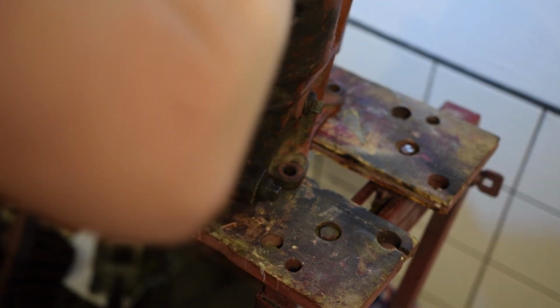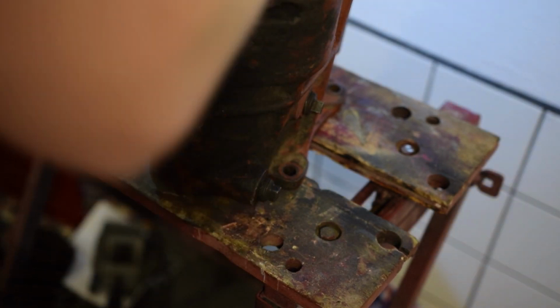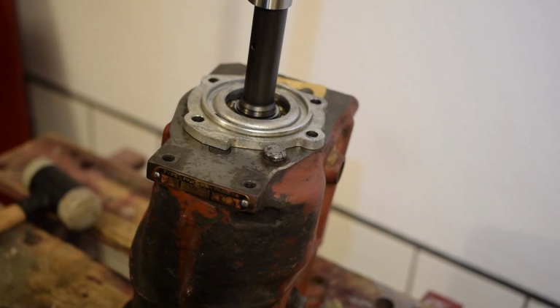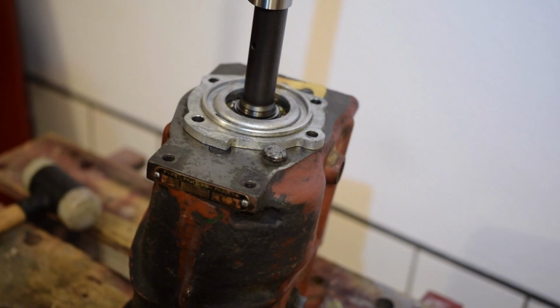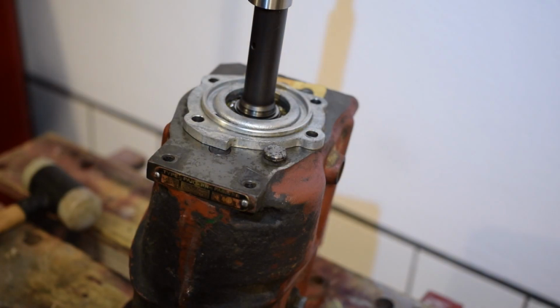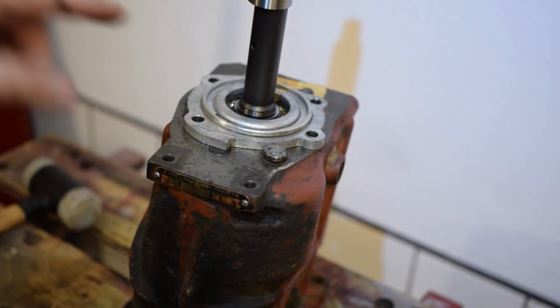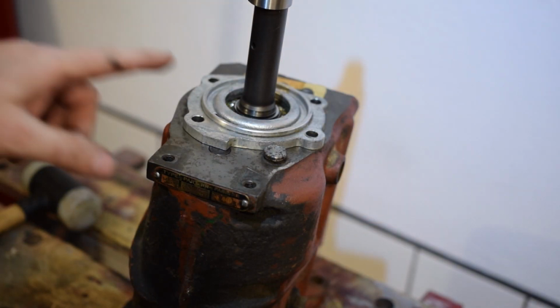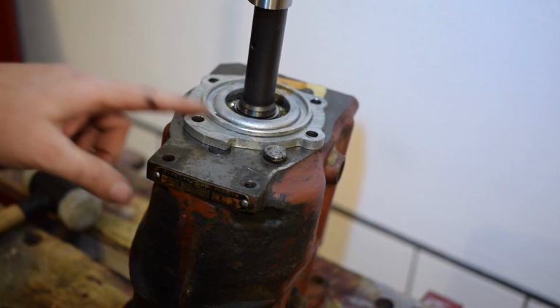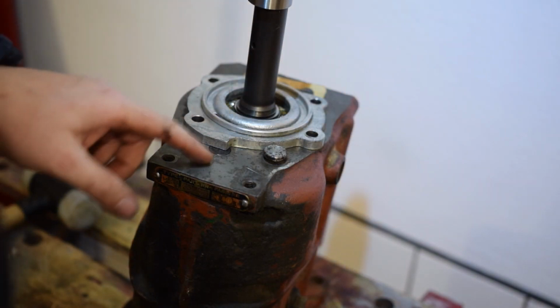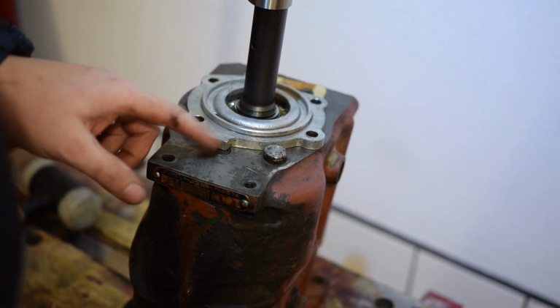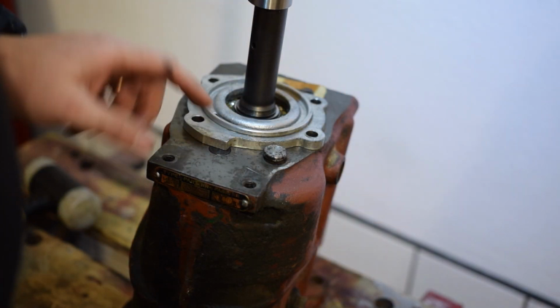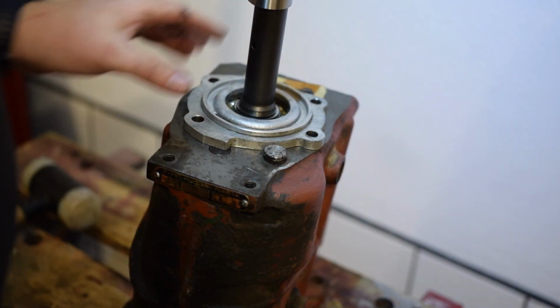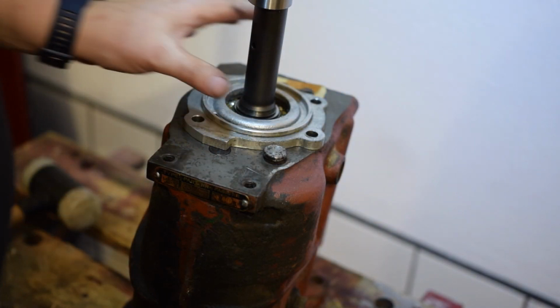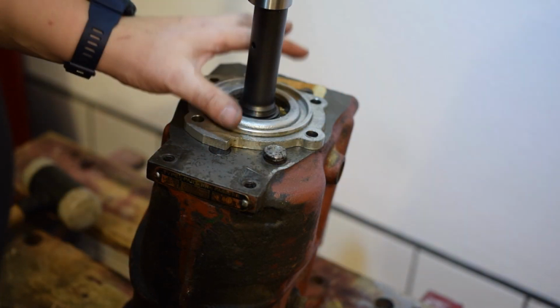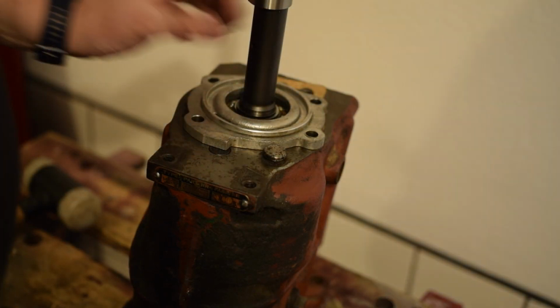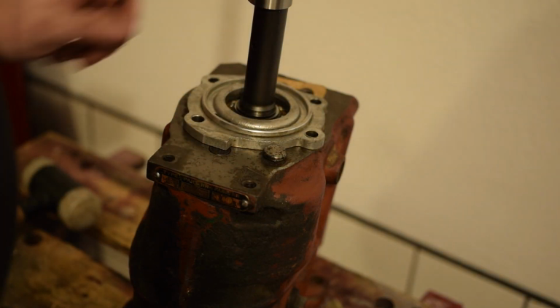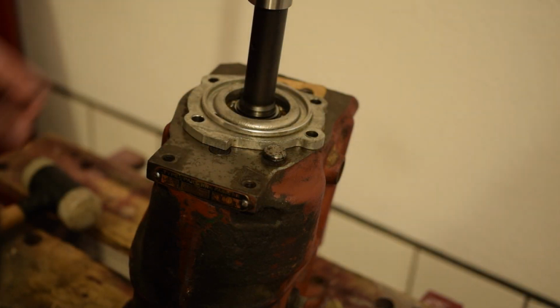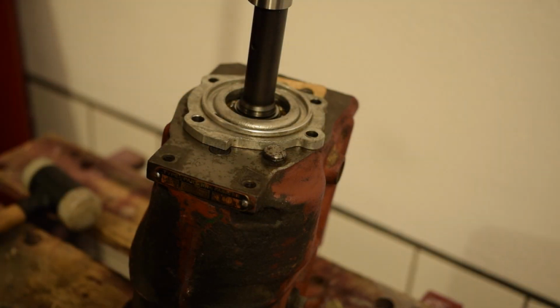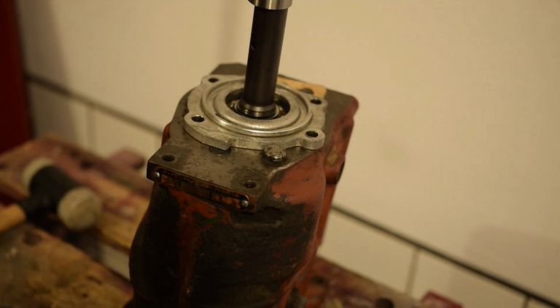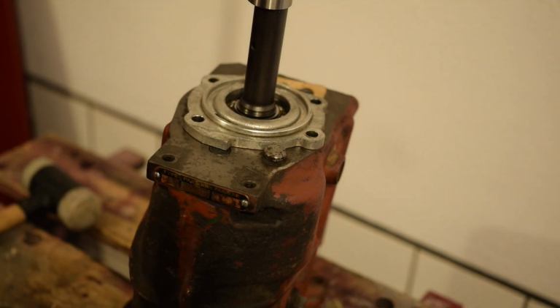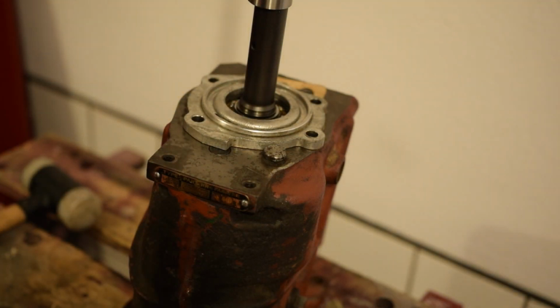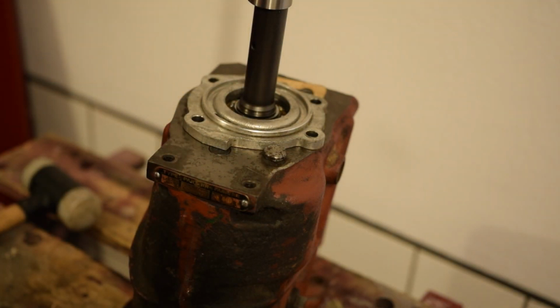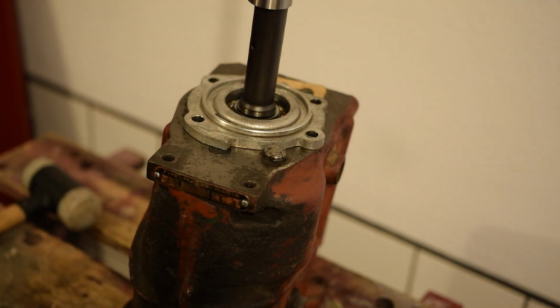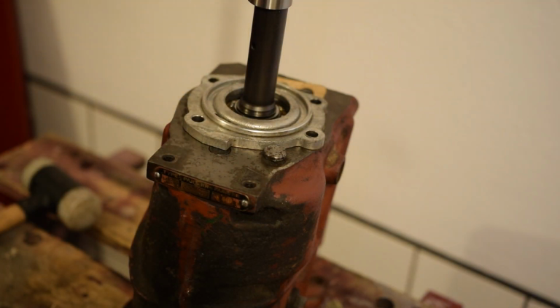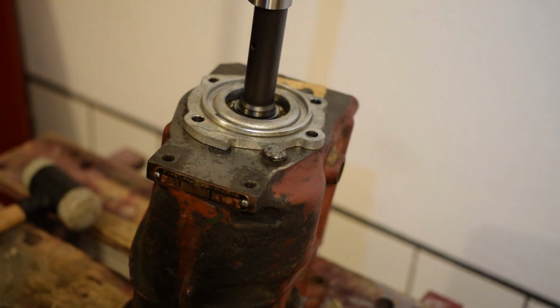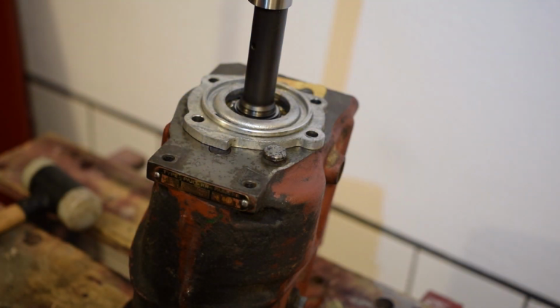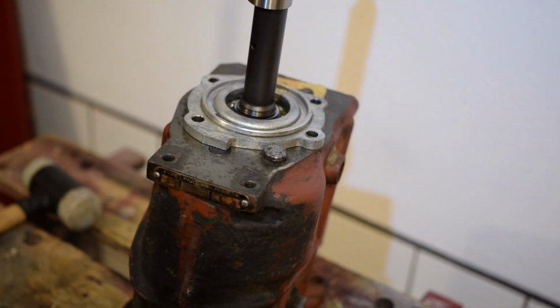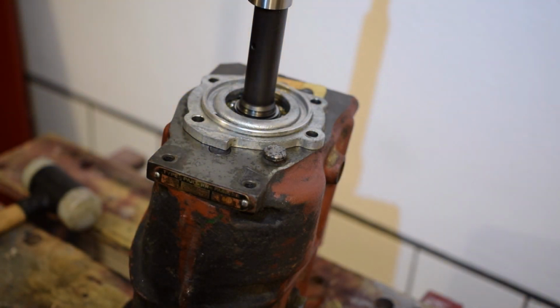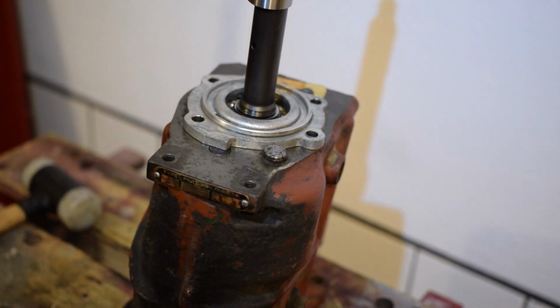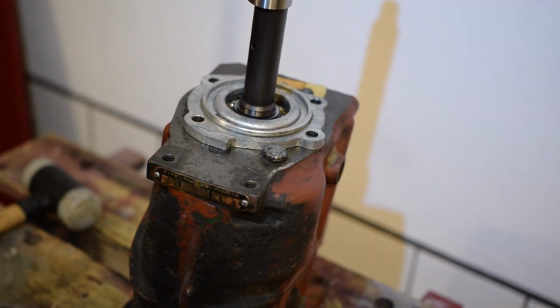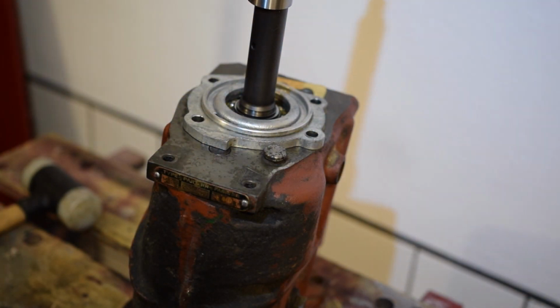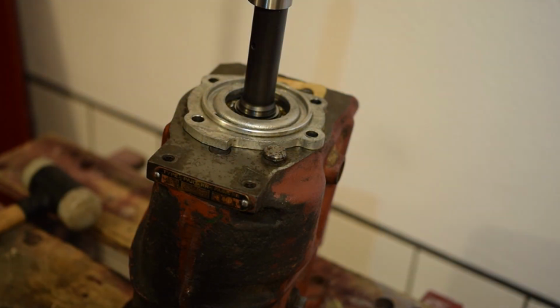Now we can rotate the end bearing holder to the correct position. This is the correct position of the end bearing holder.